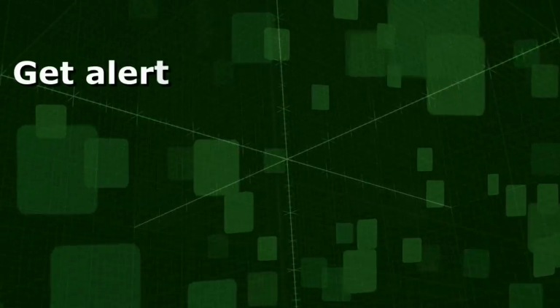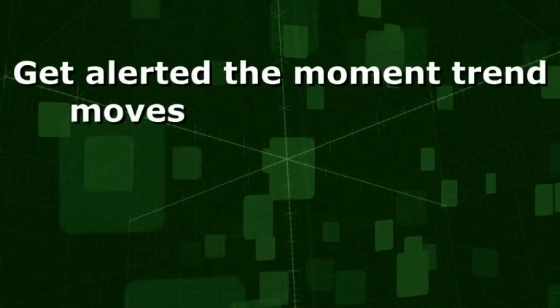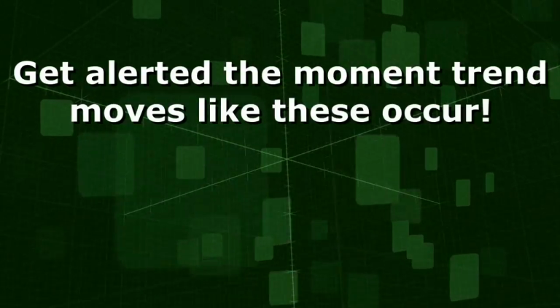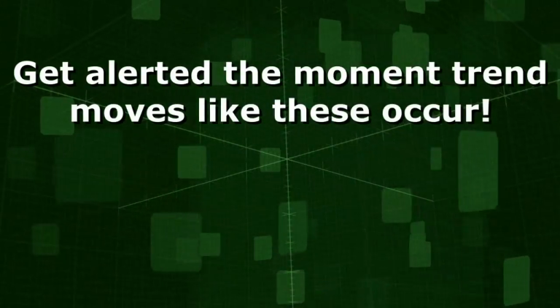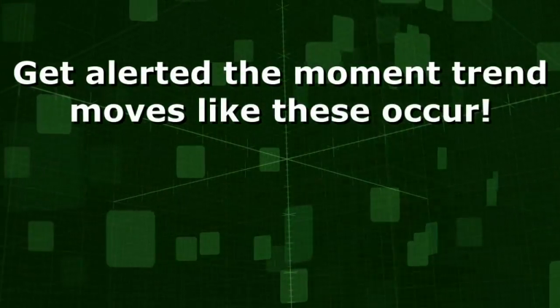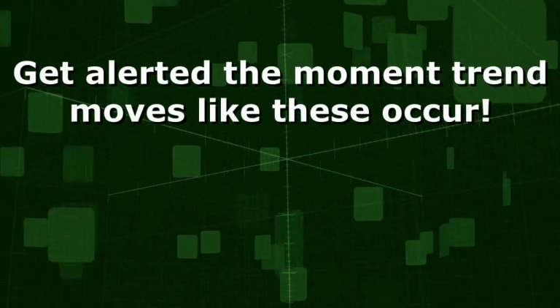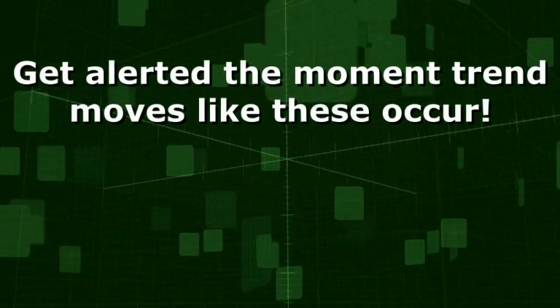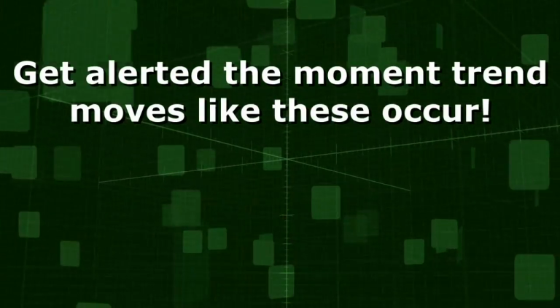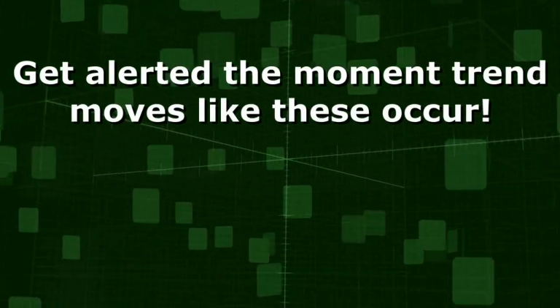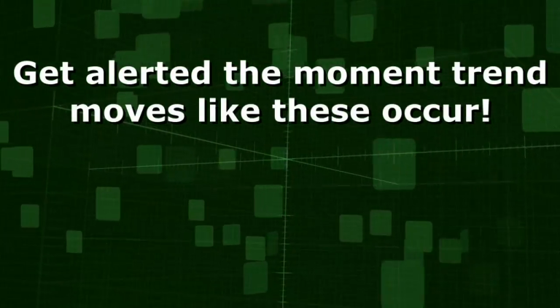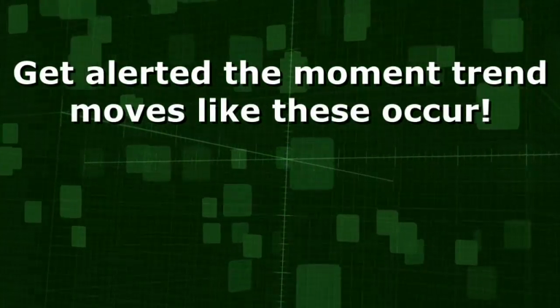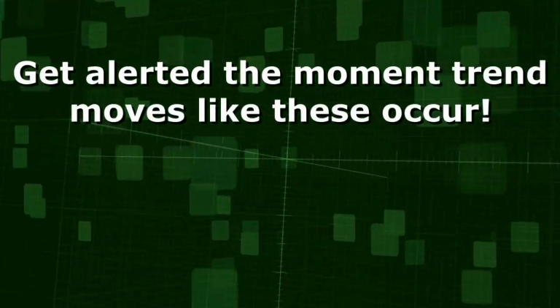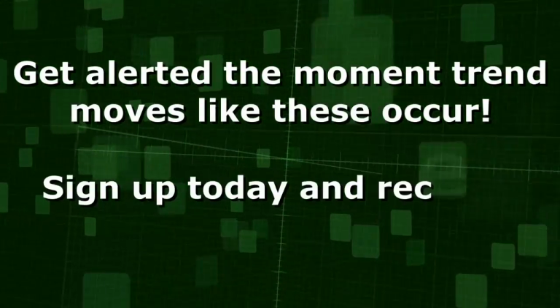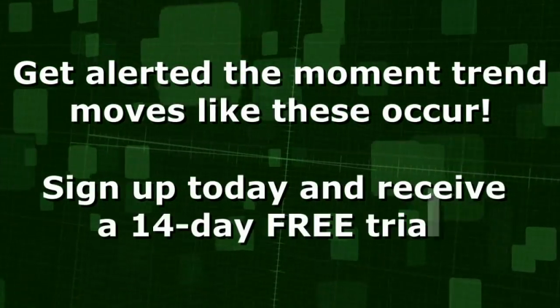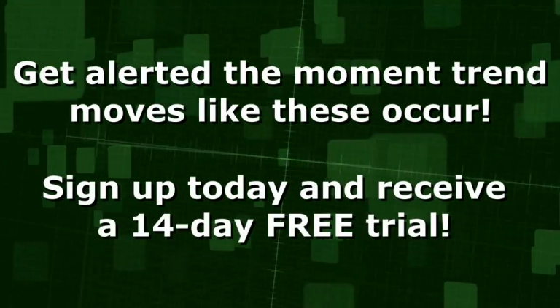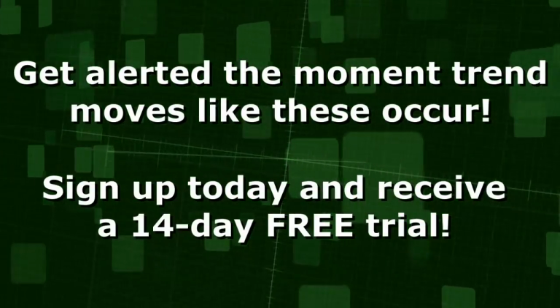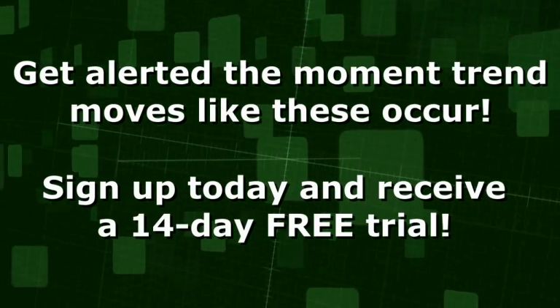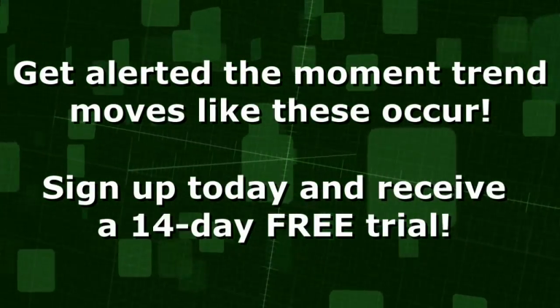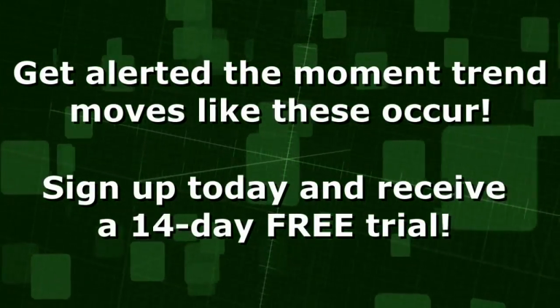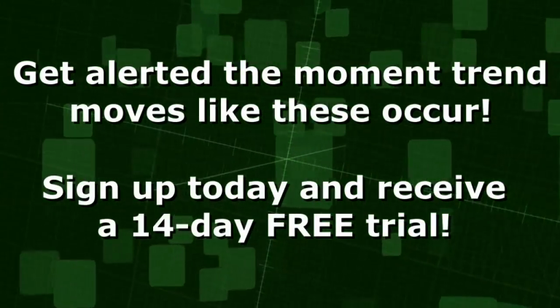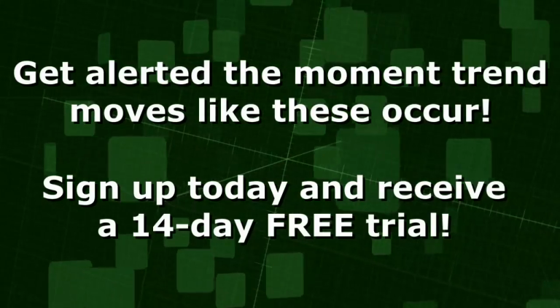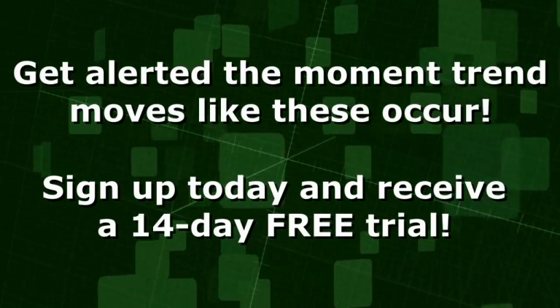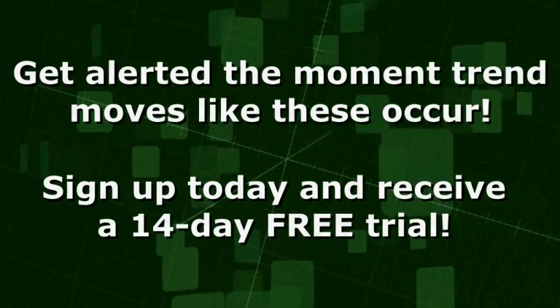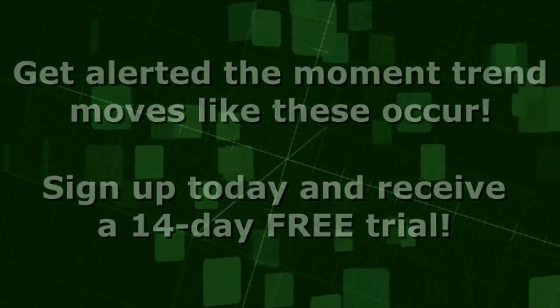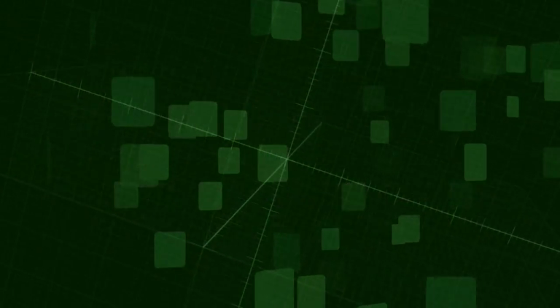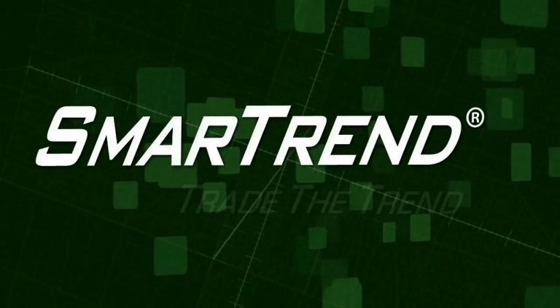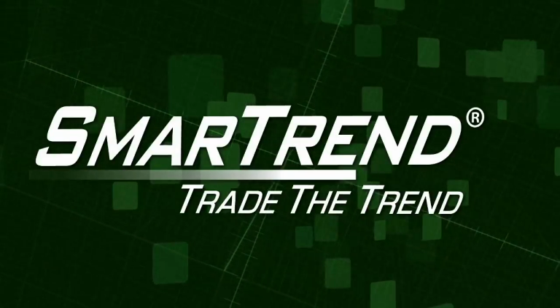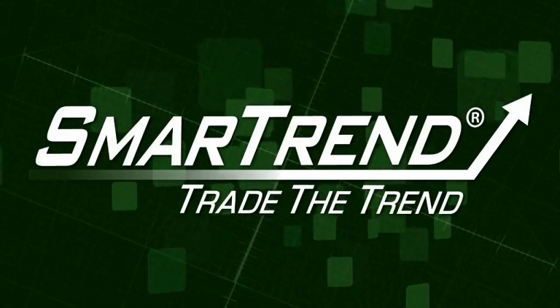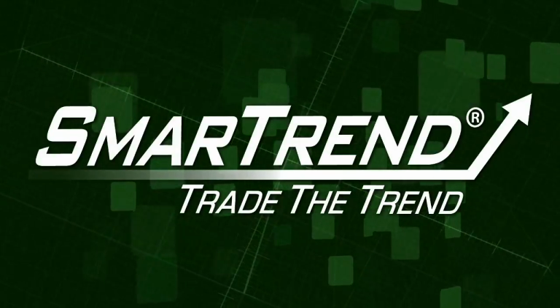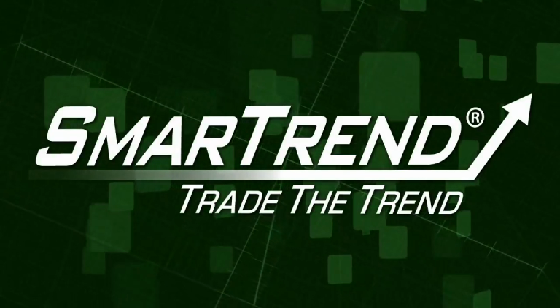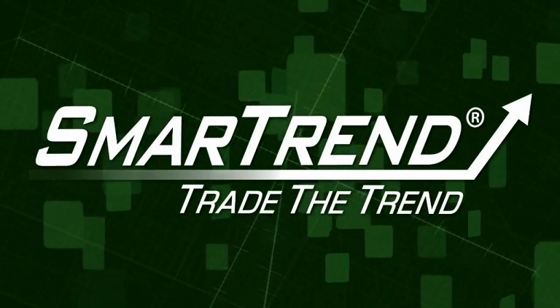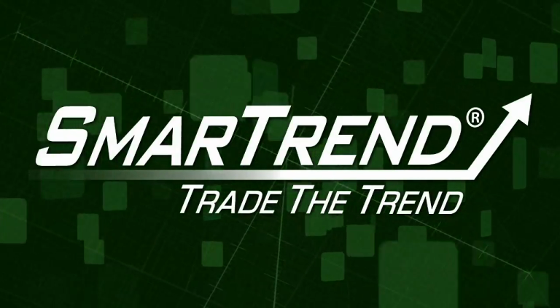Get alerted the moment trend moves like these occur. Sign up today for your 14-day free trial. Trade the trend with SmartTrend.